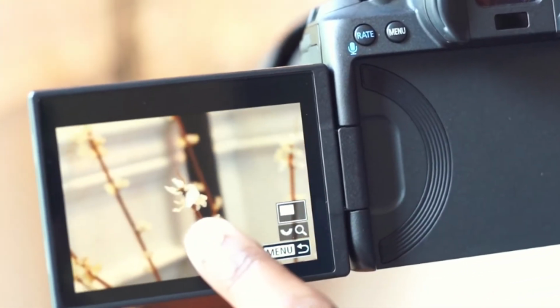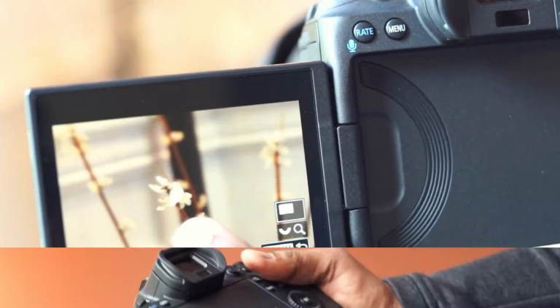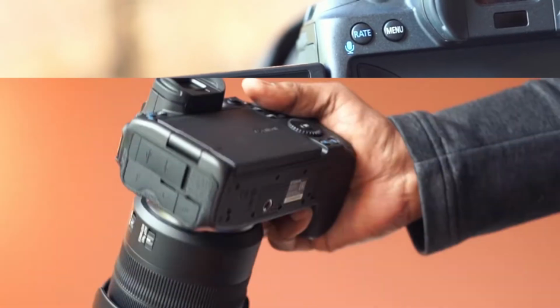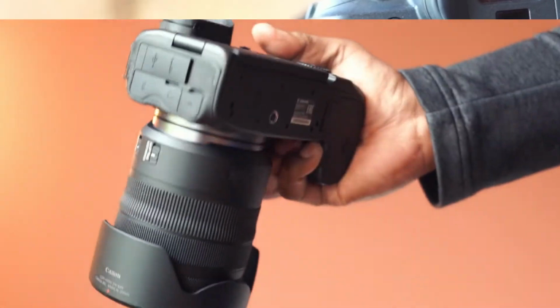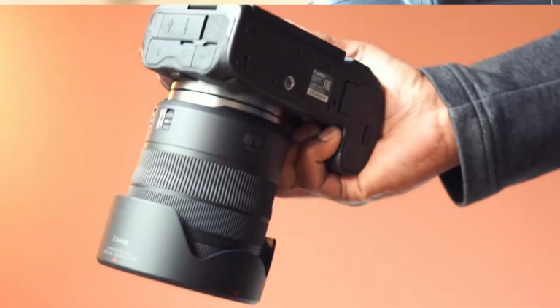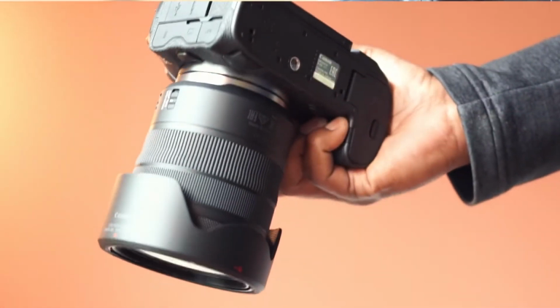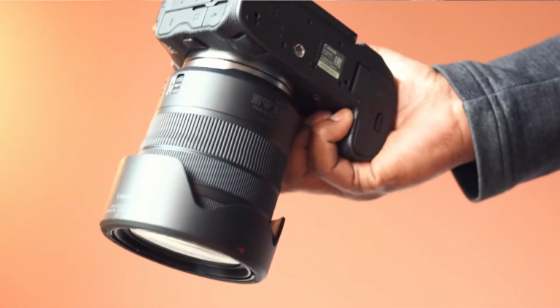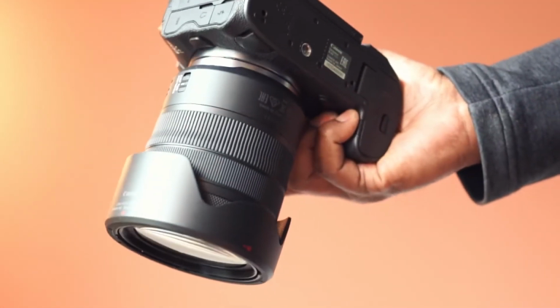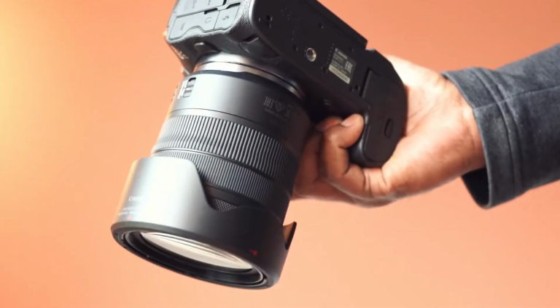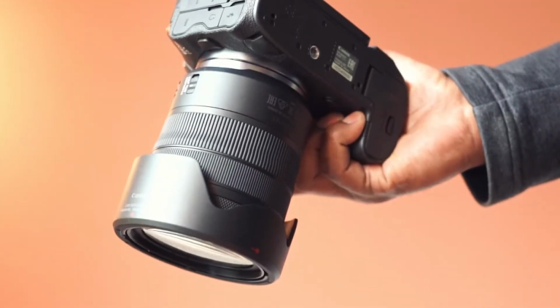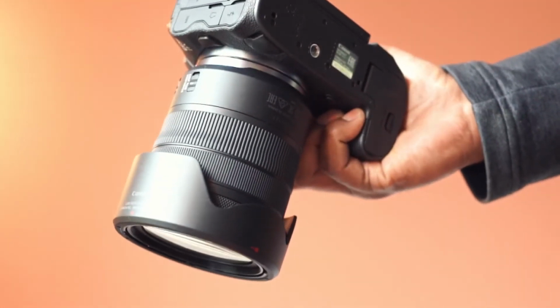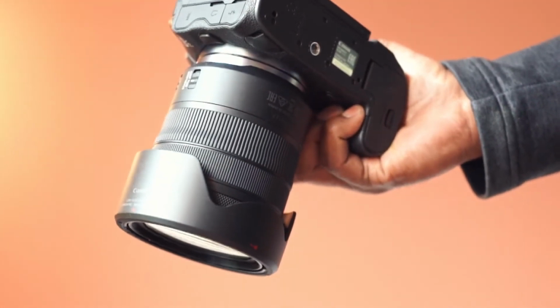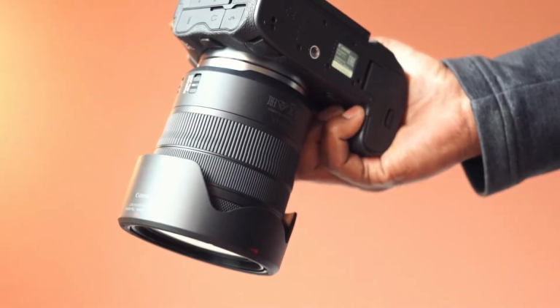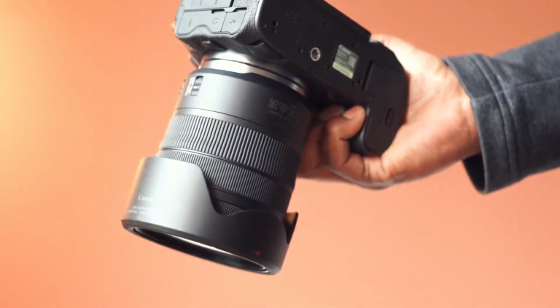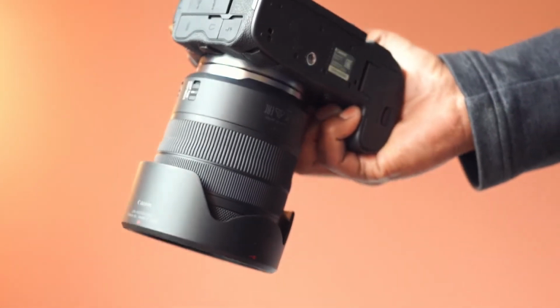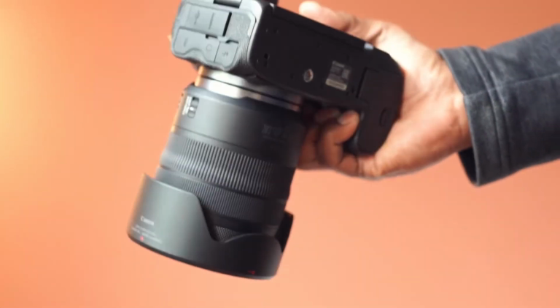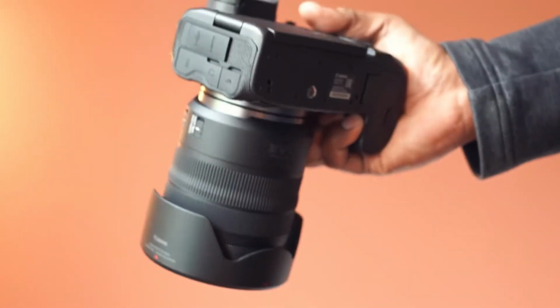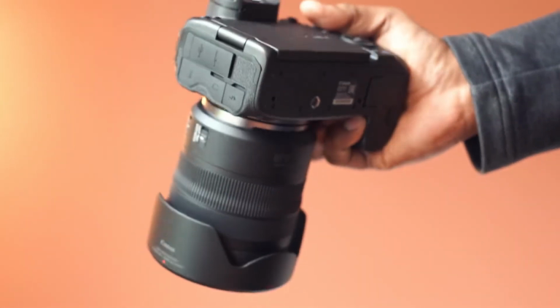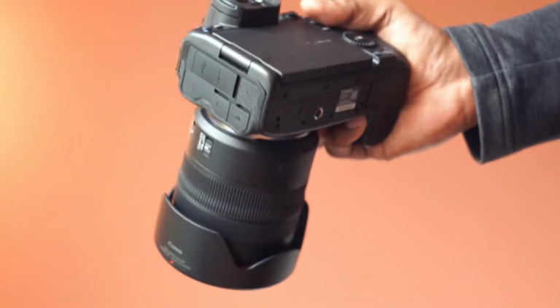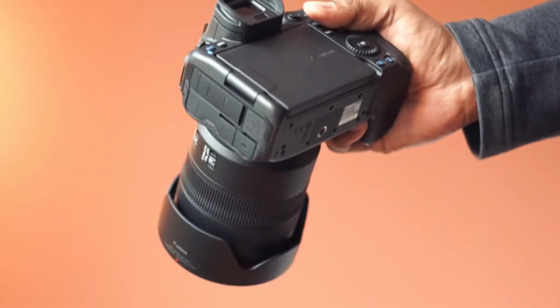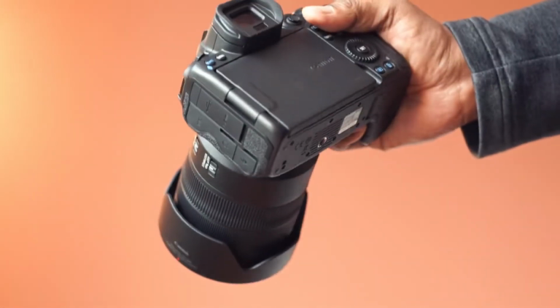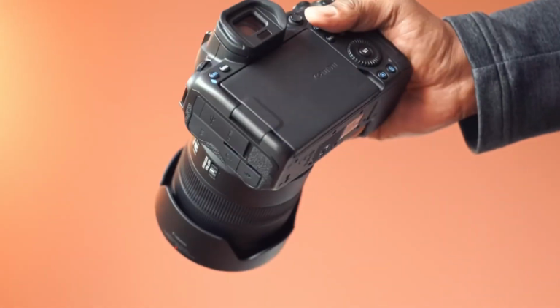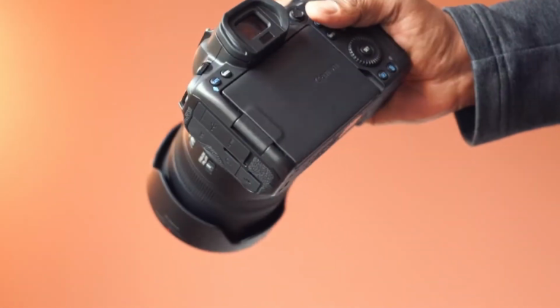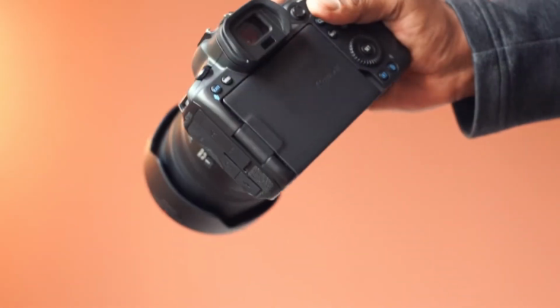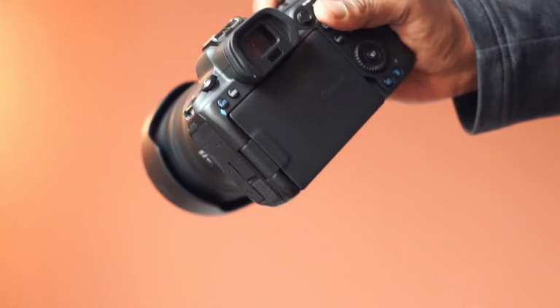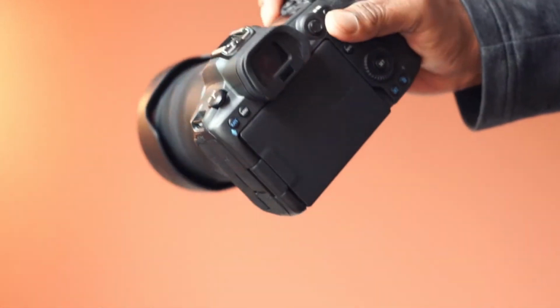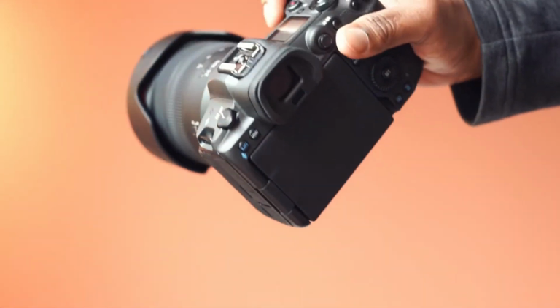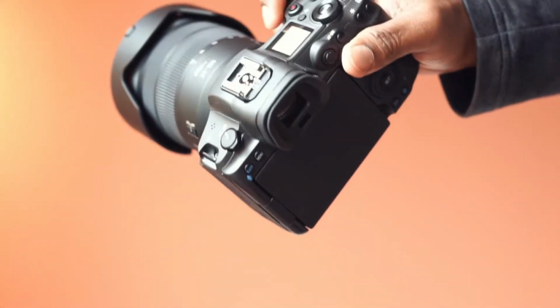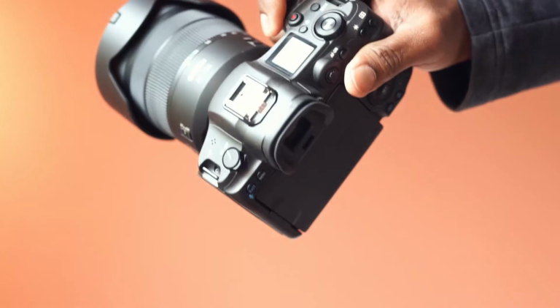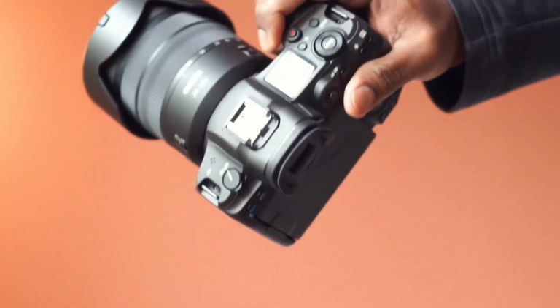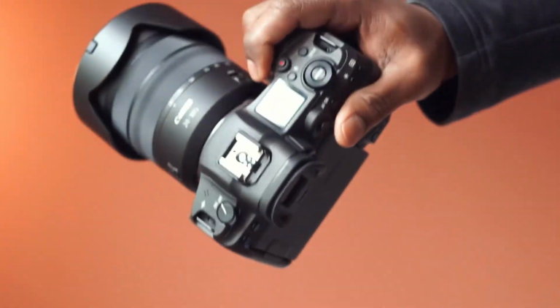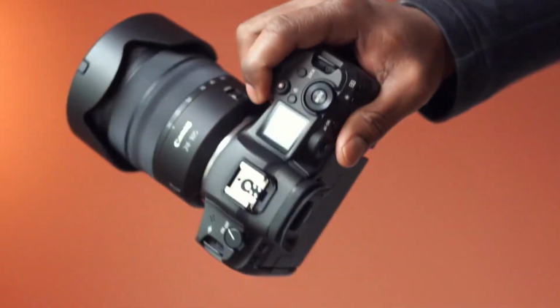Overall, this lens with a broad zoom range is ideal for landscapes and portraits and is highly recommended.